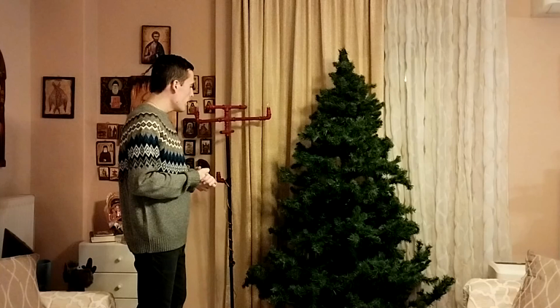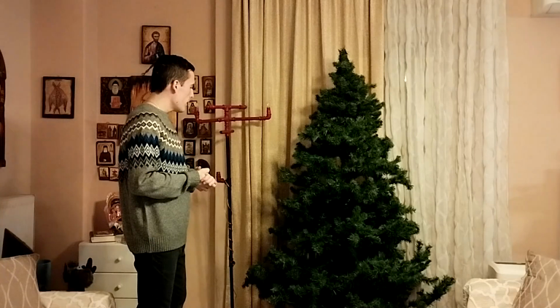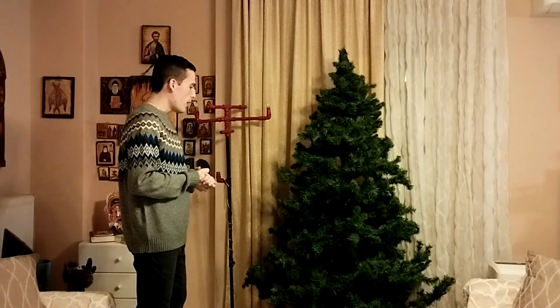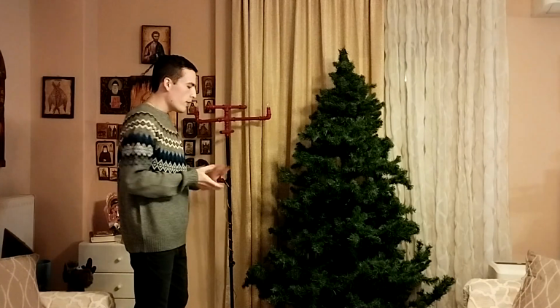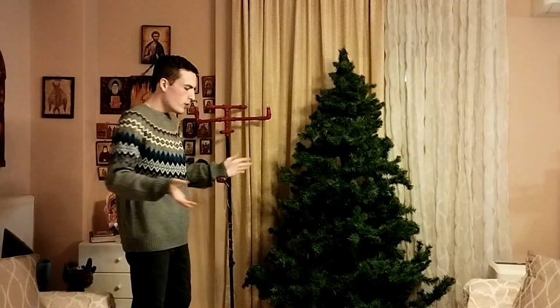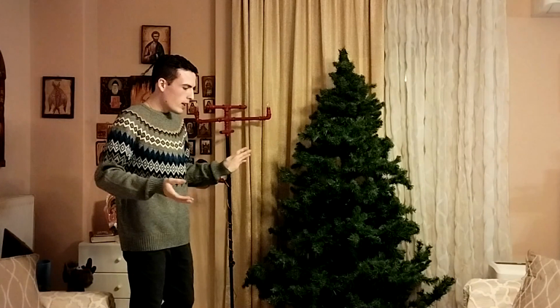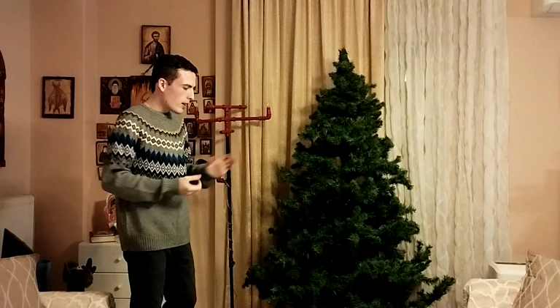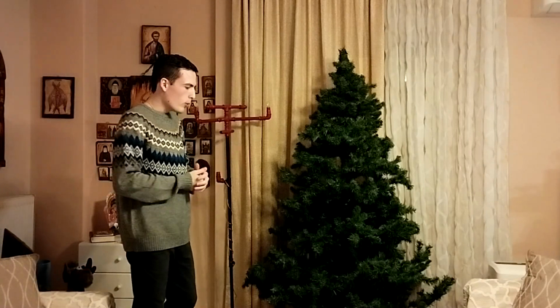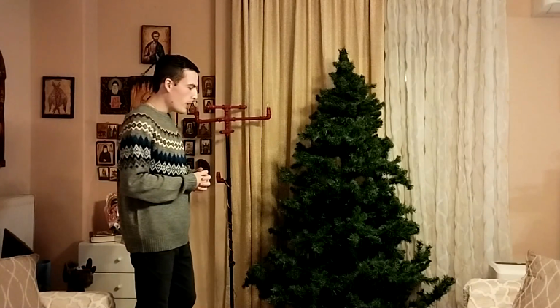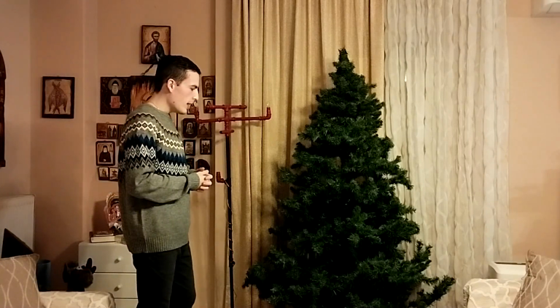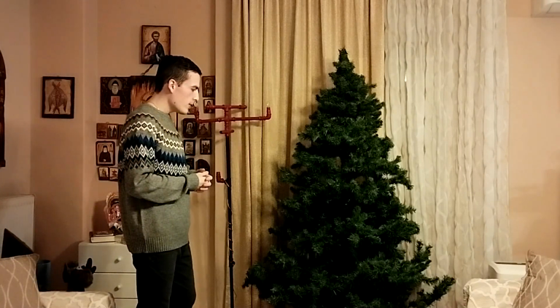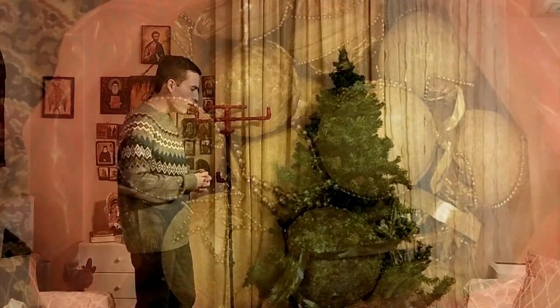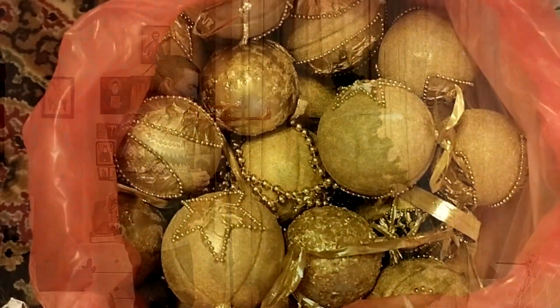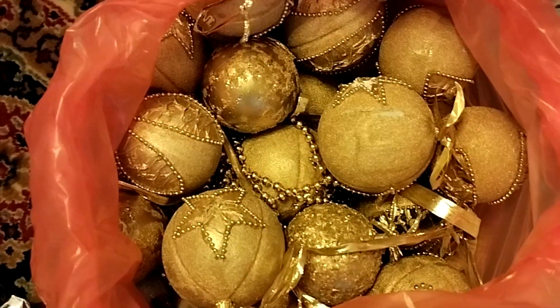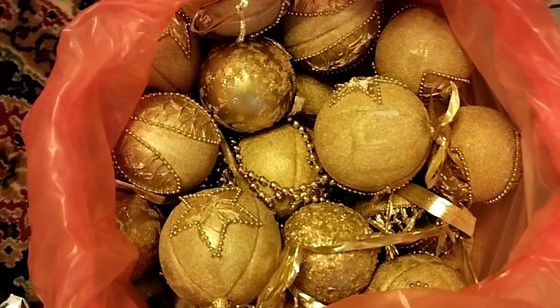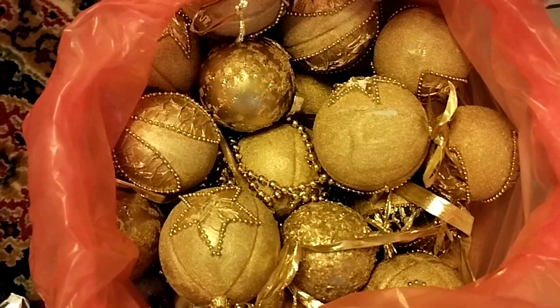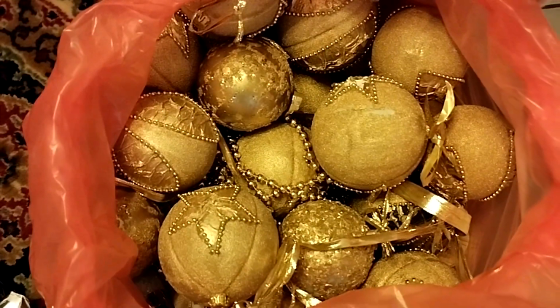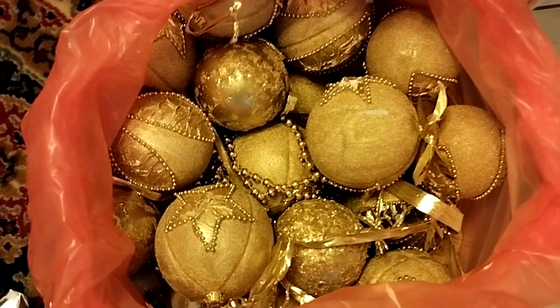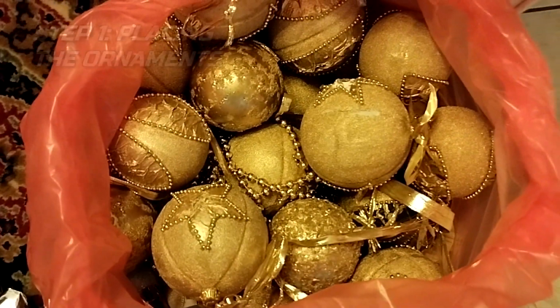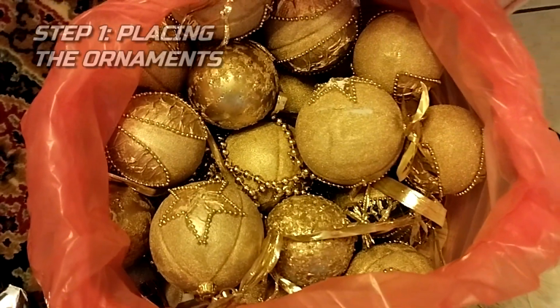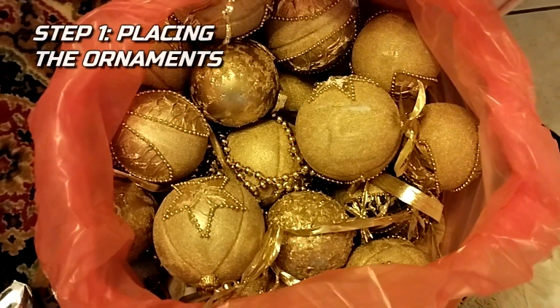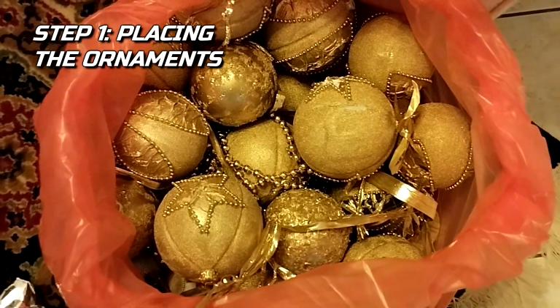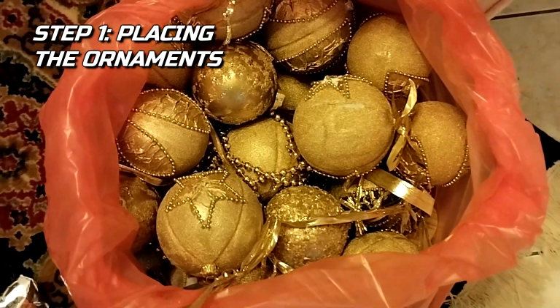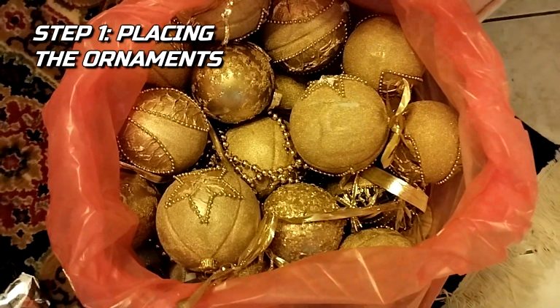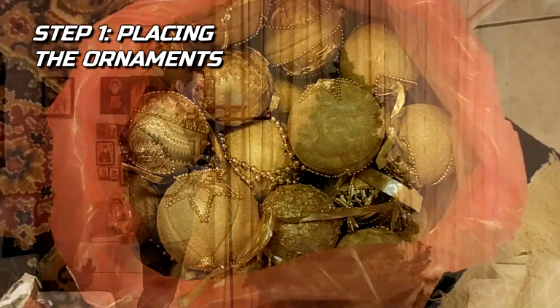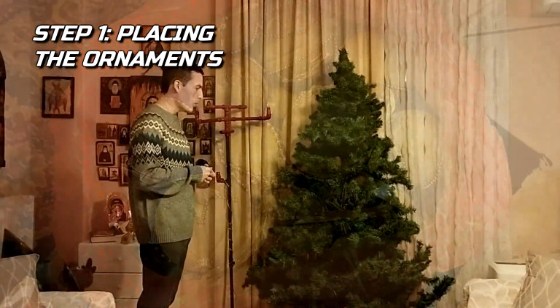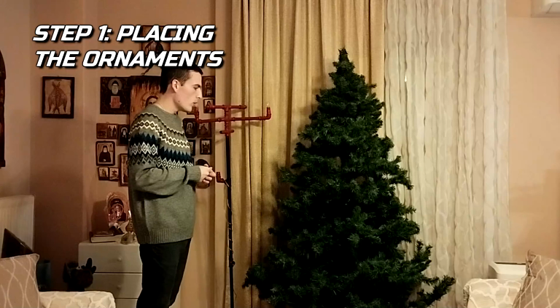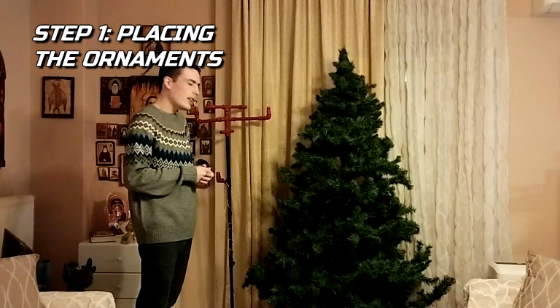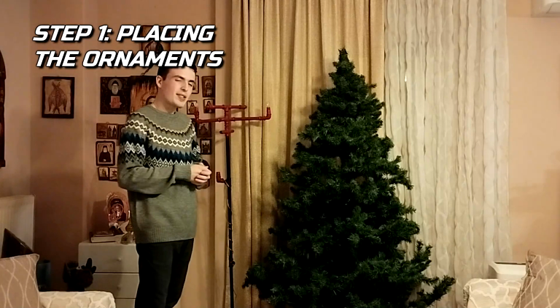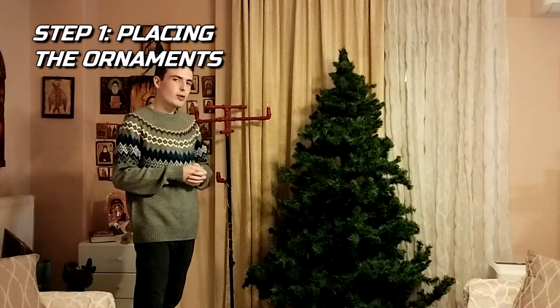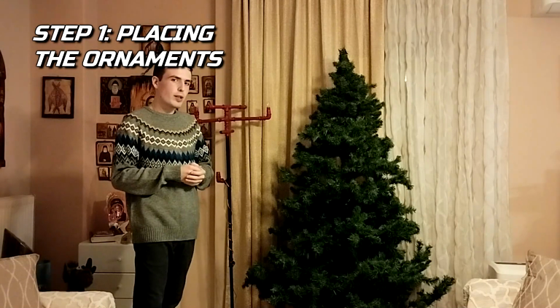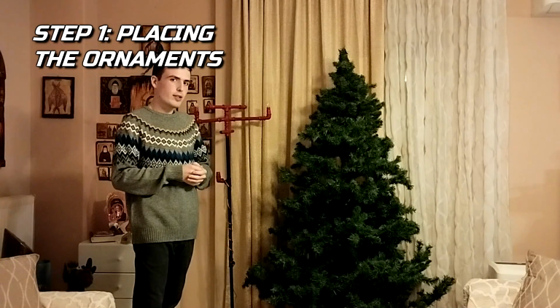Now, the first thing that we'll place are the ornaments. Let's start with it.